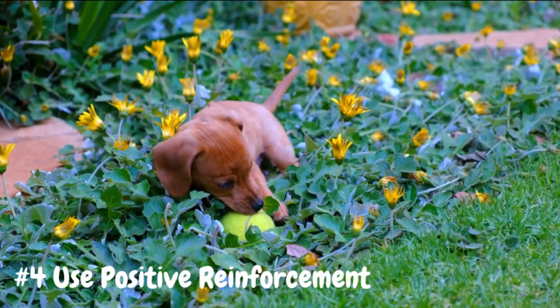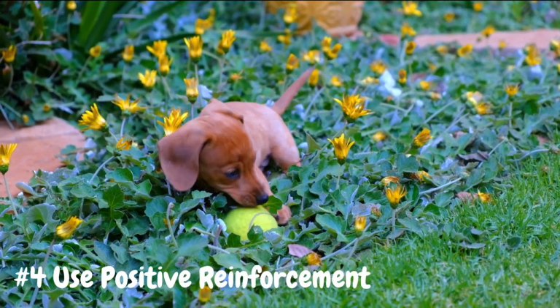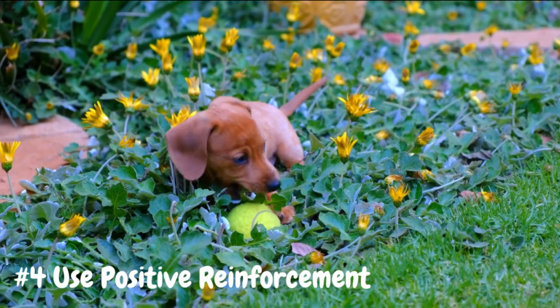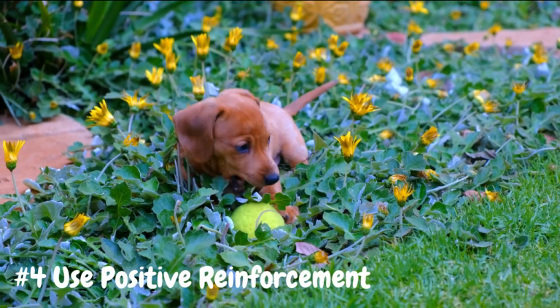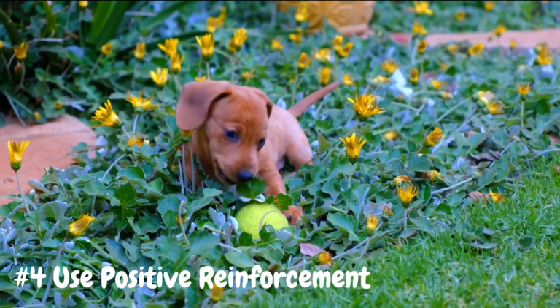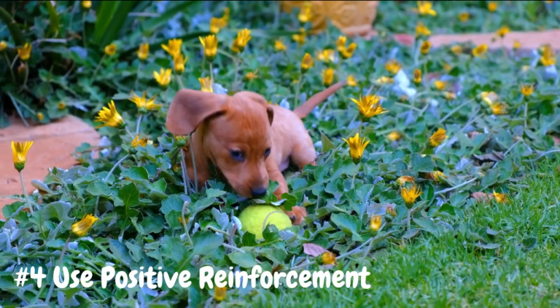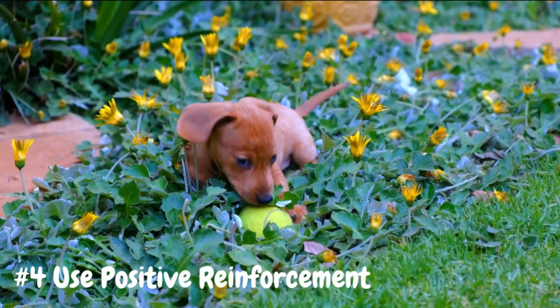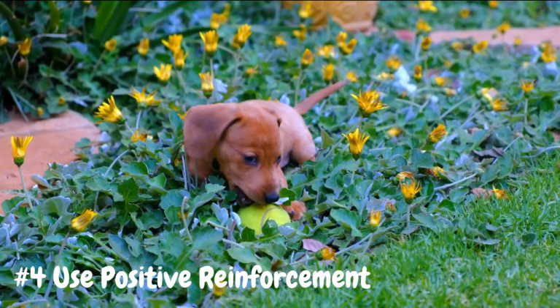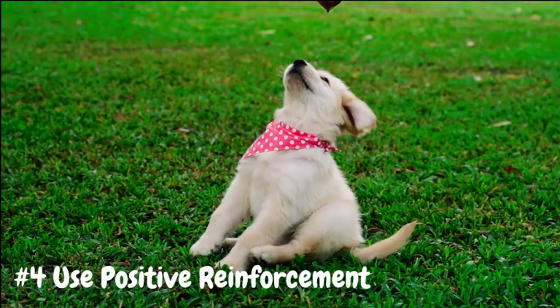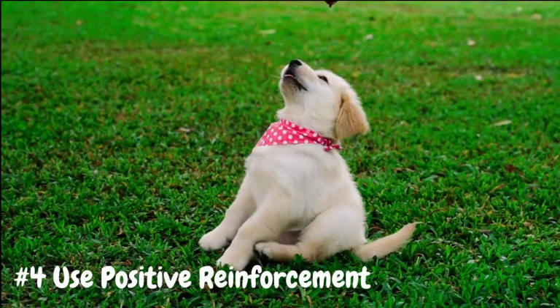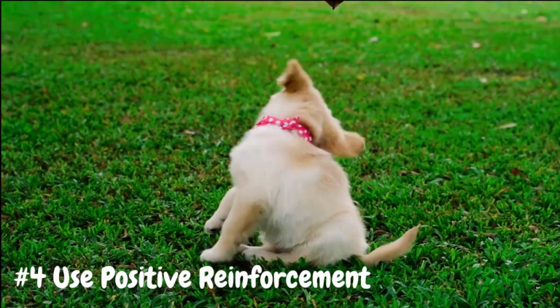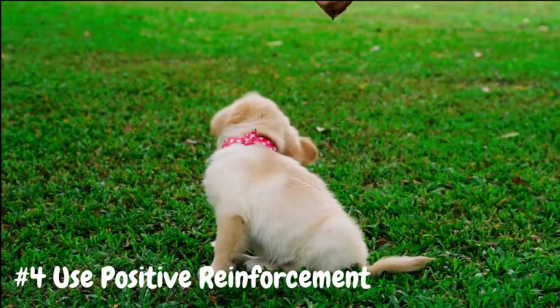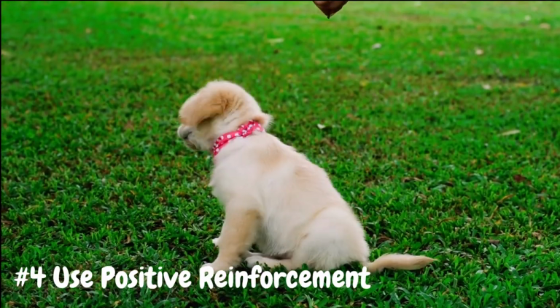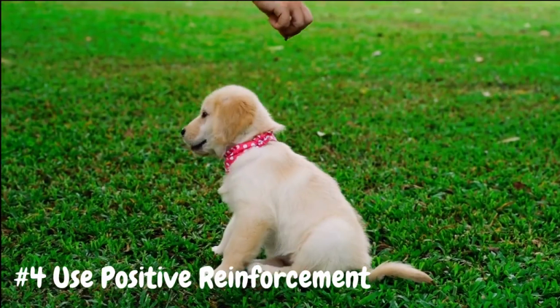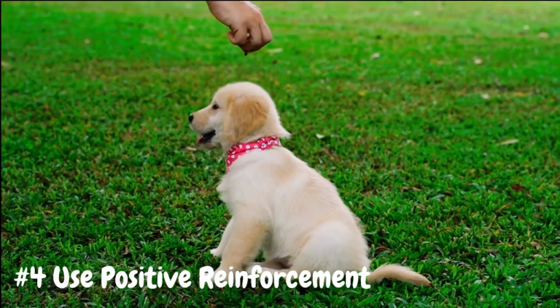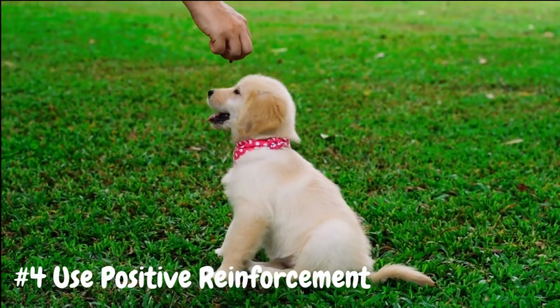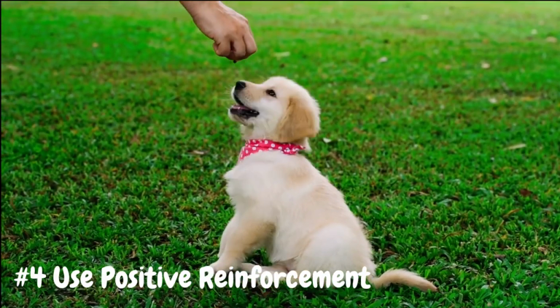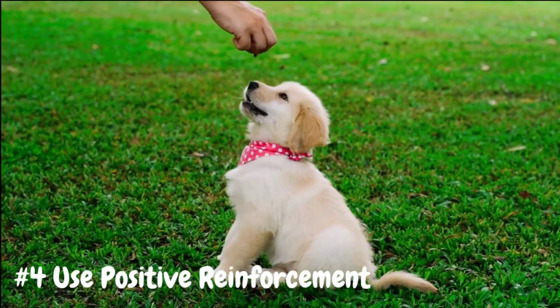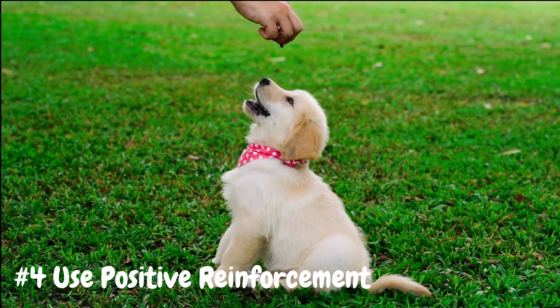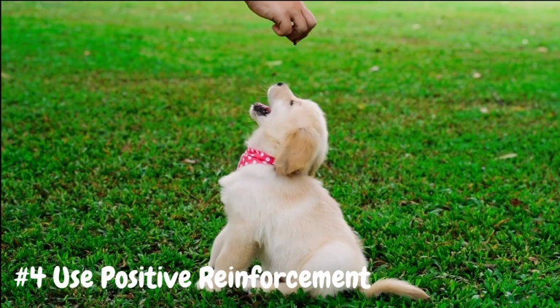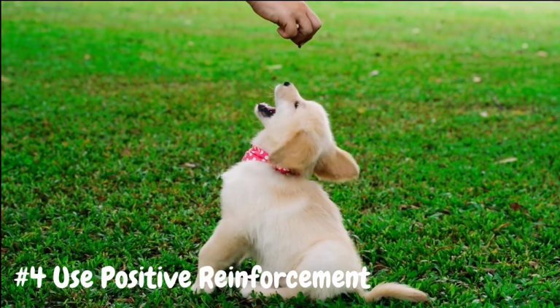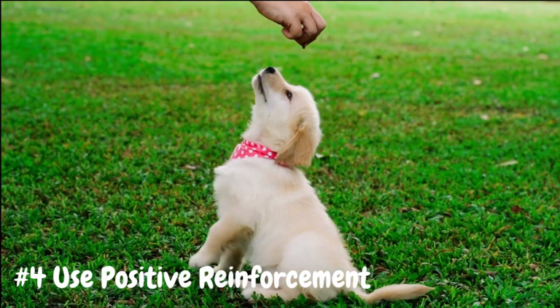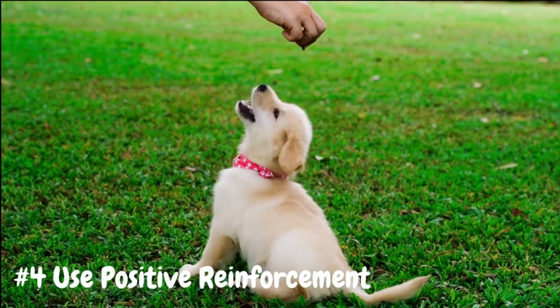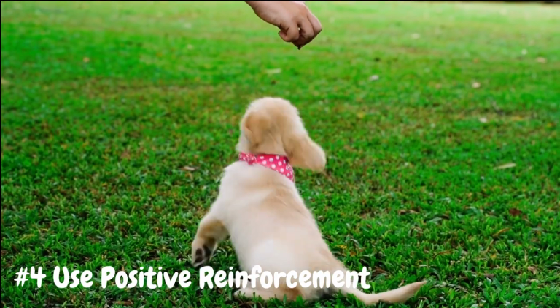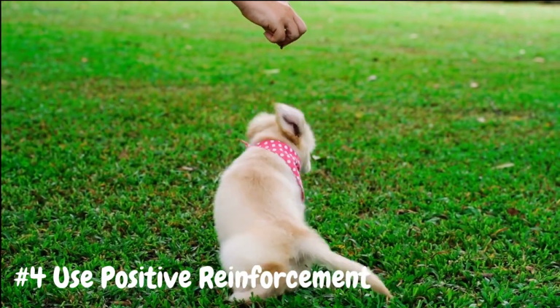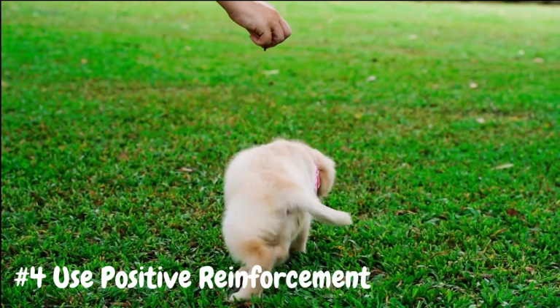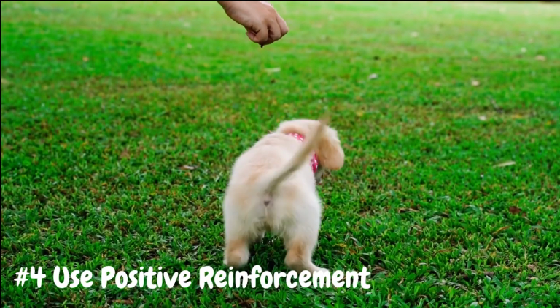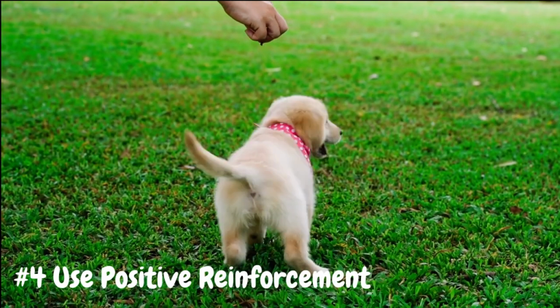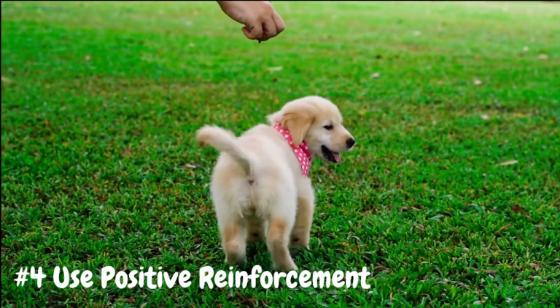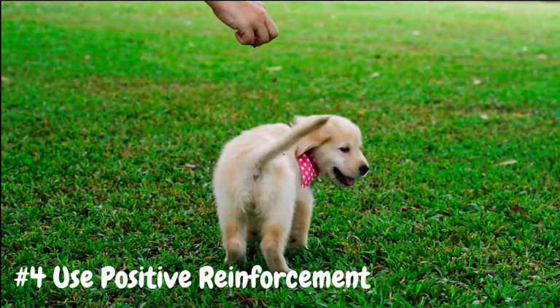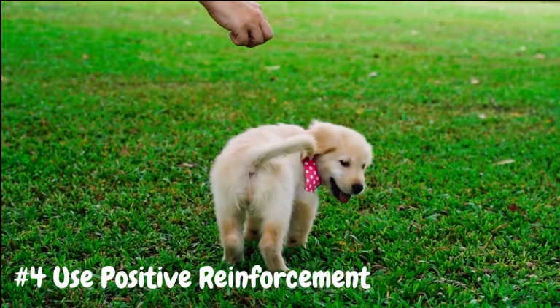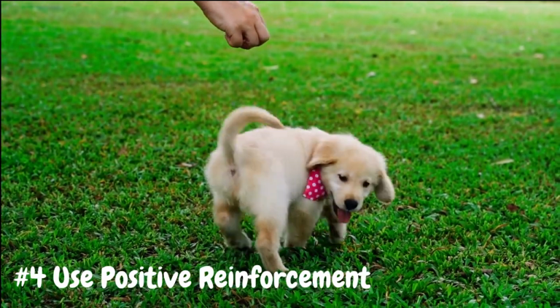Be consistent with your praise and rewards, and use them every time your puppy goes potty outside to reinforce the desired behavior.